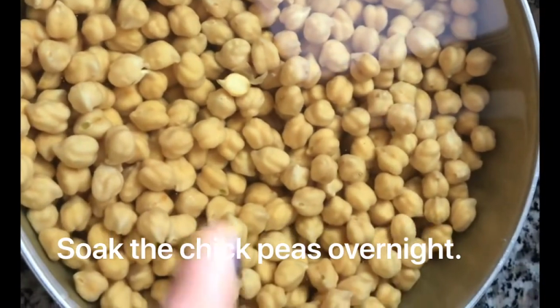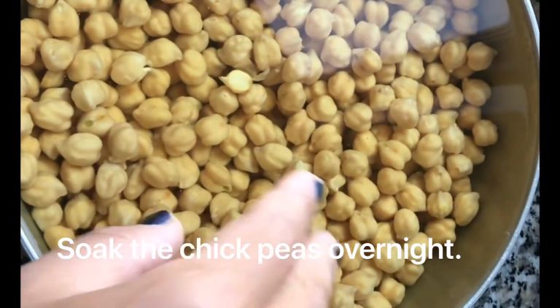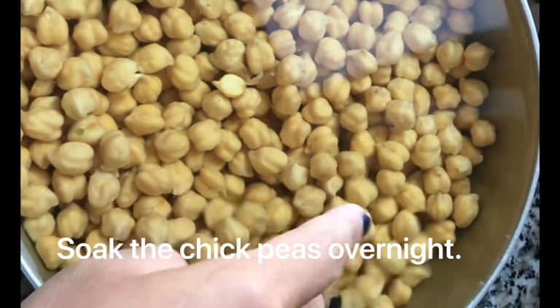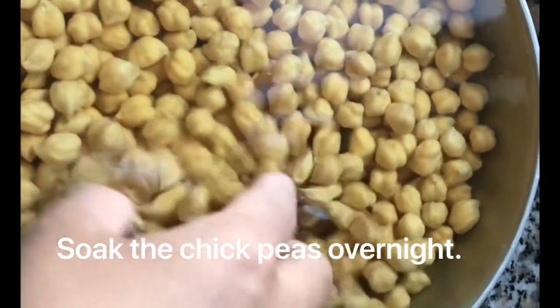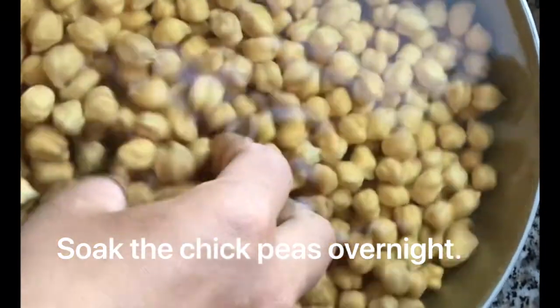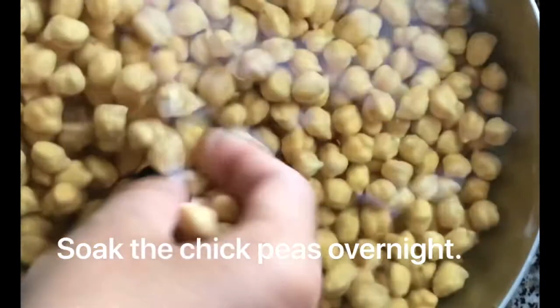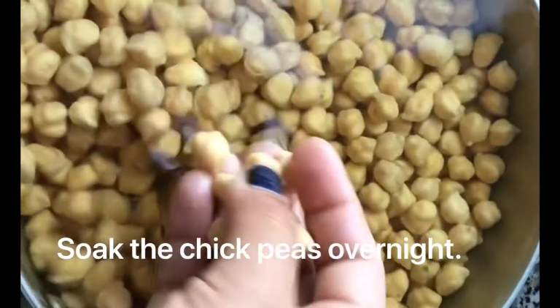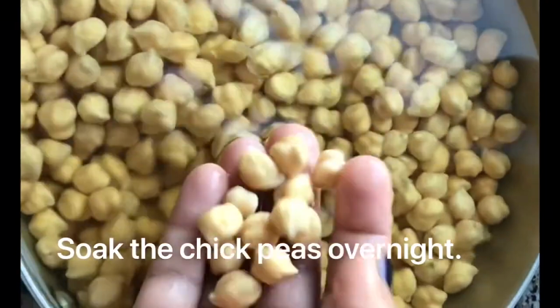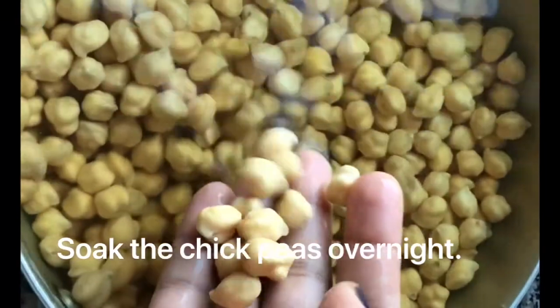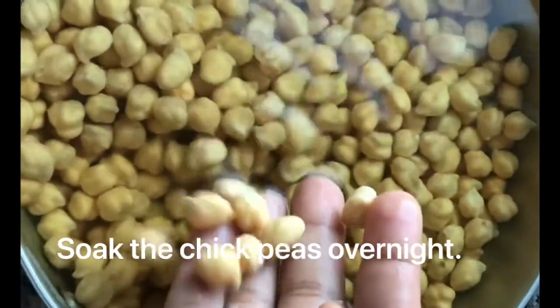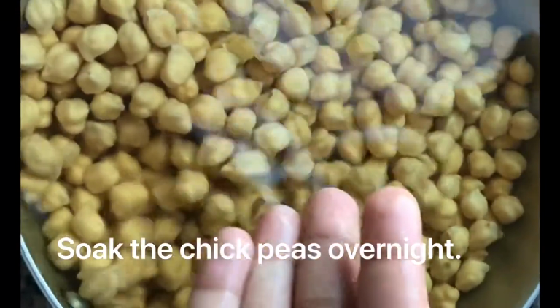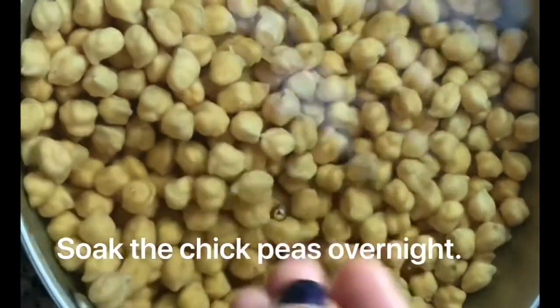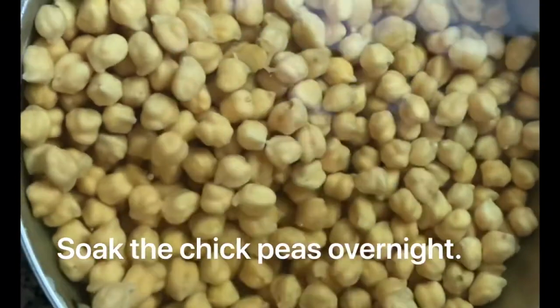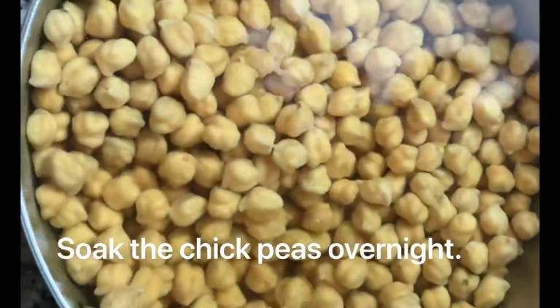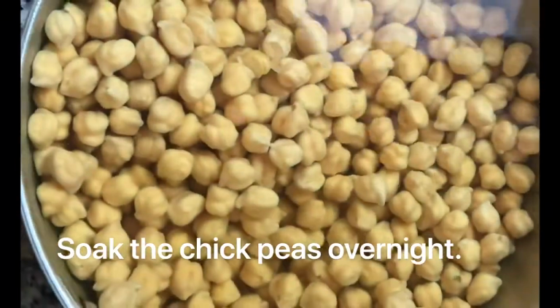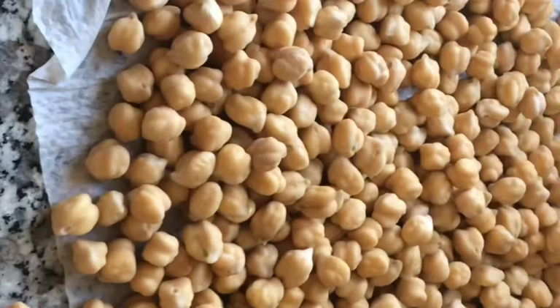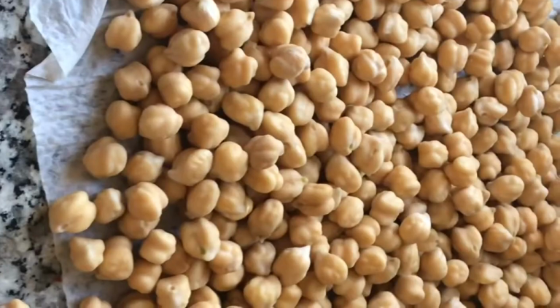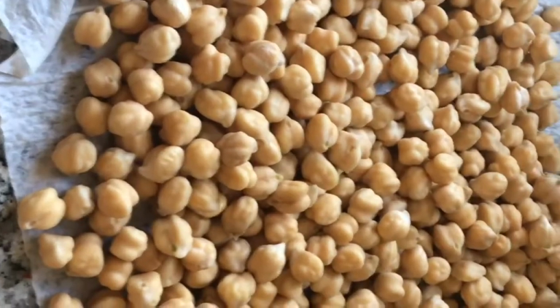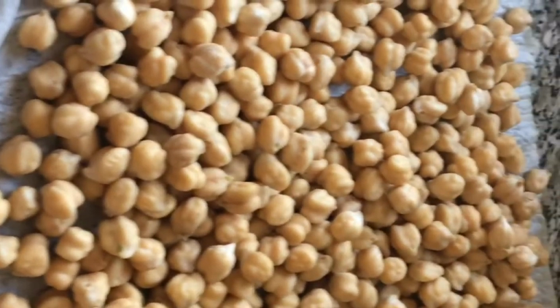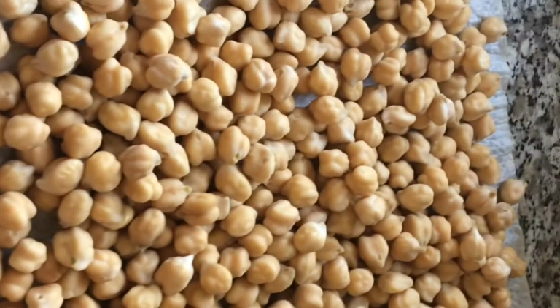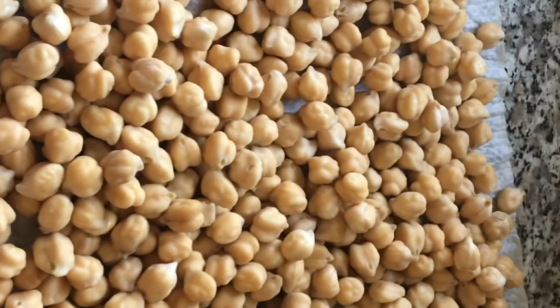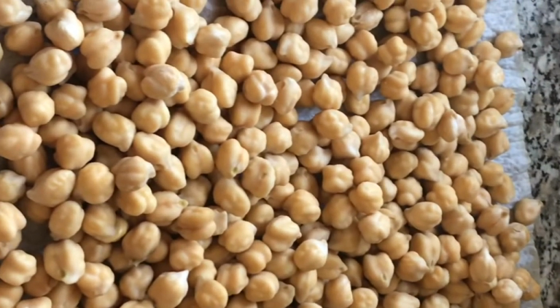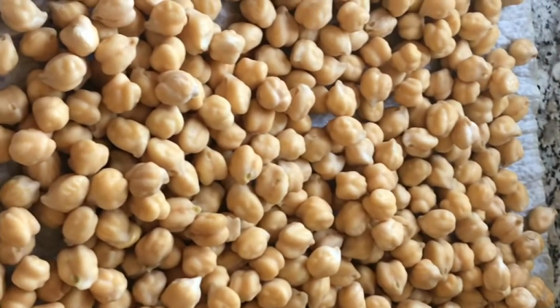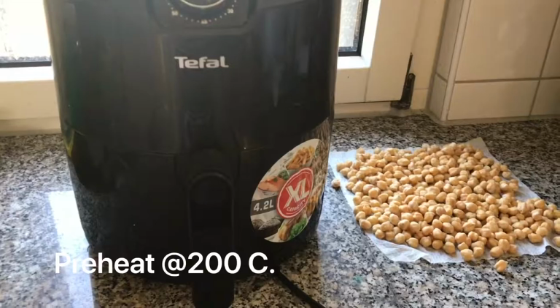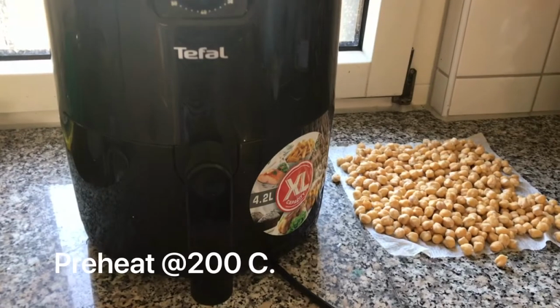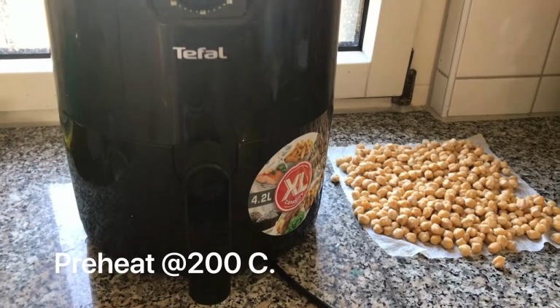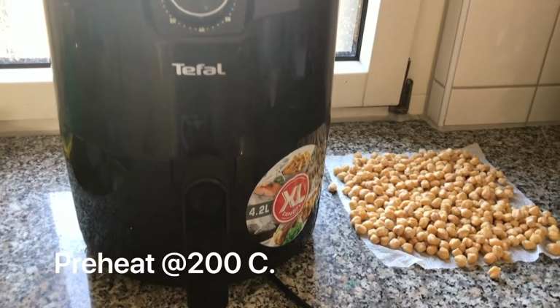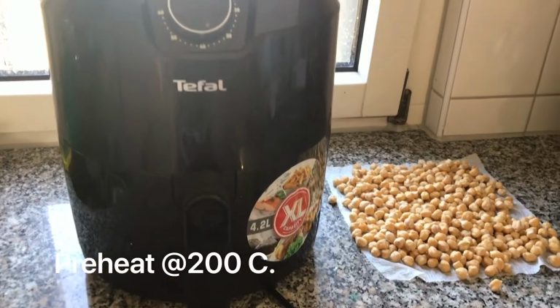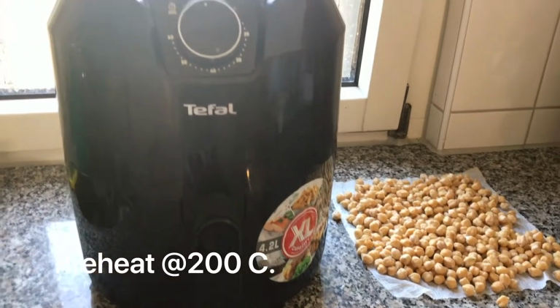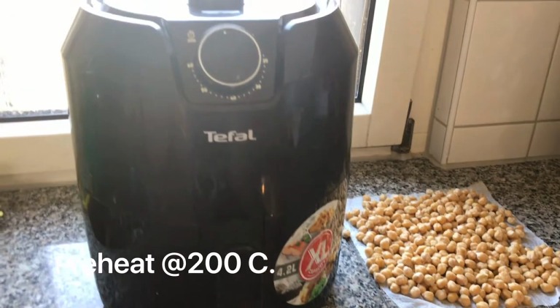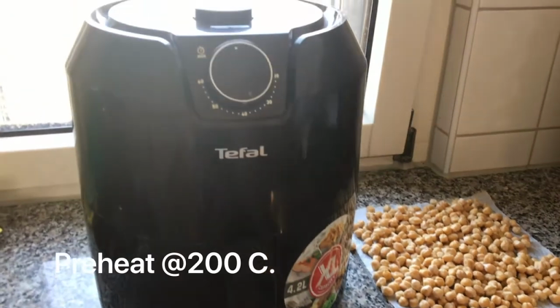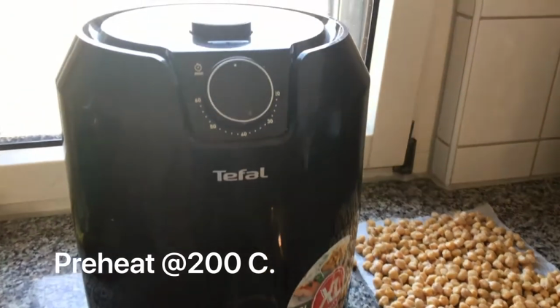Take overnight-soaked white chana dal, dry it well, and spread it on a tissue paper to remove excess moisture.